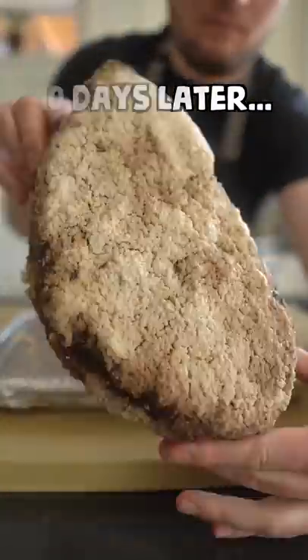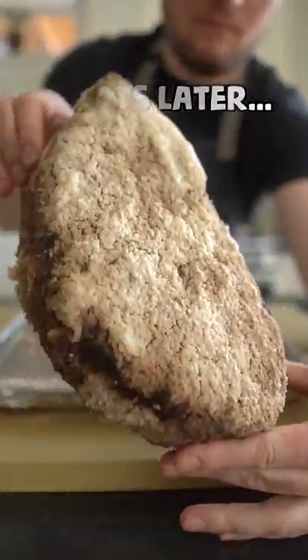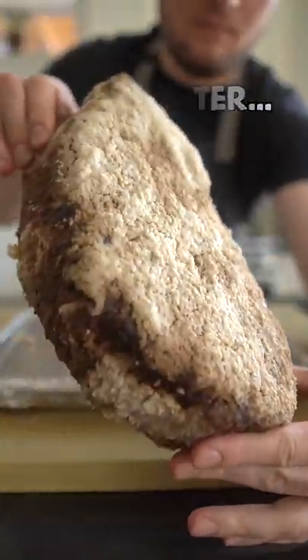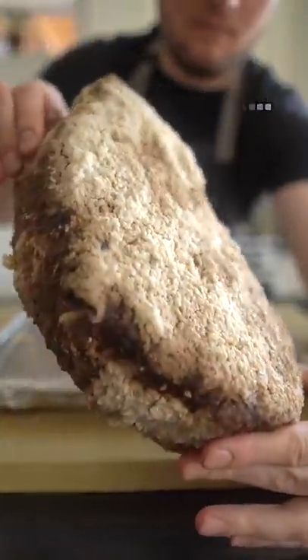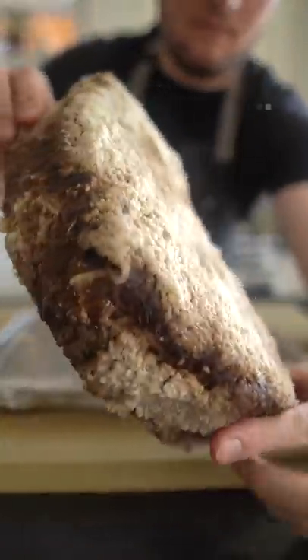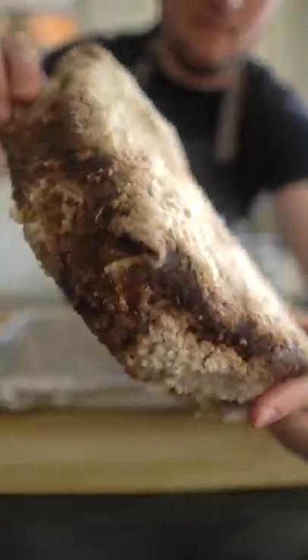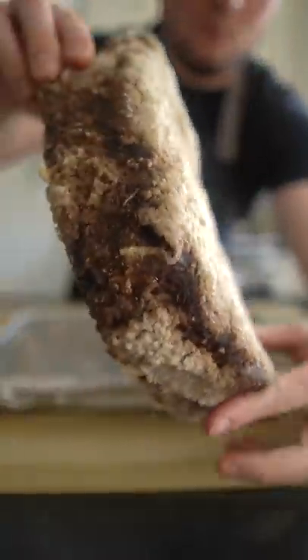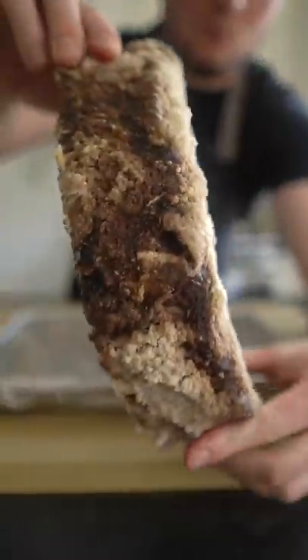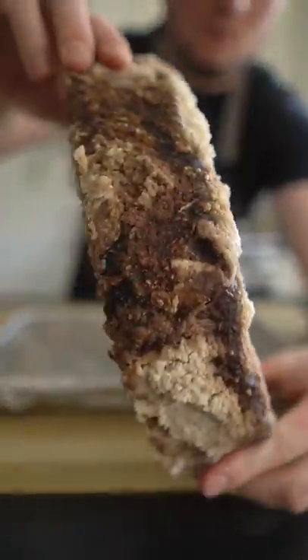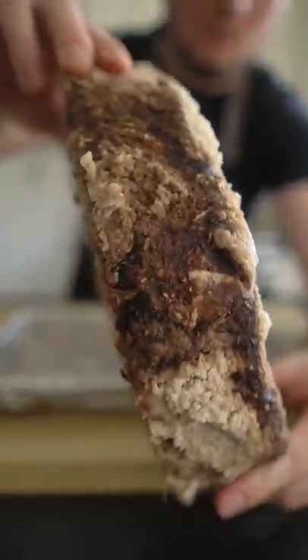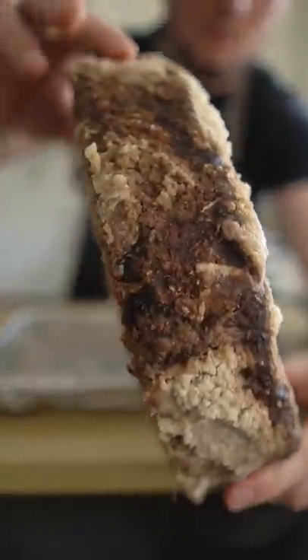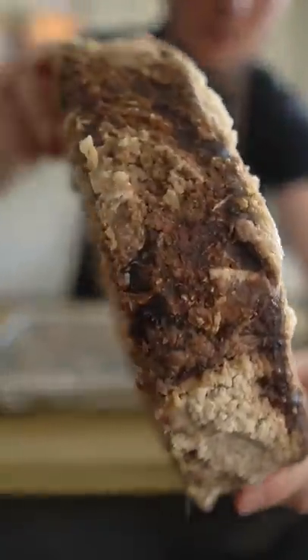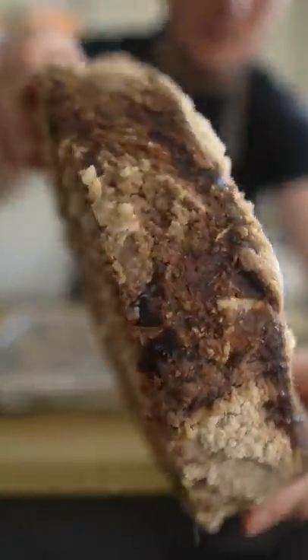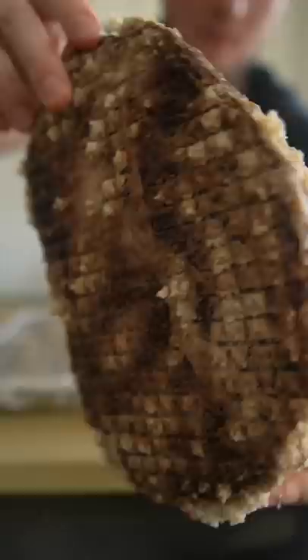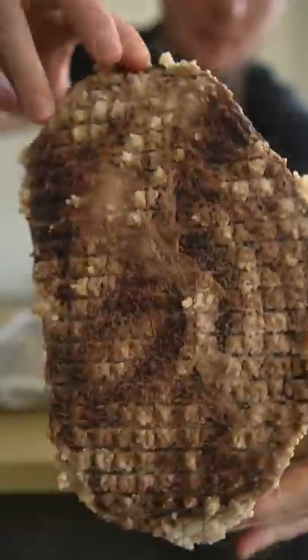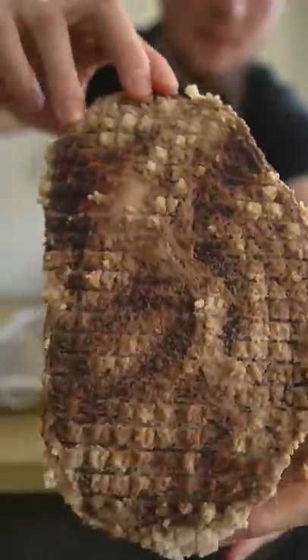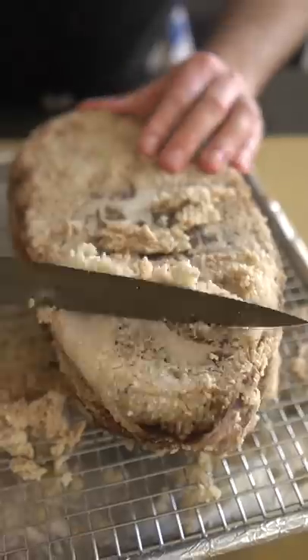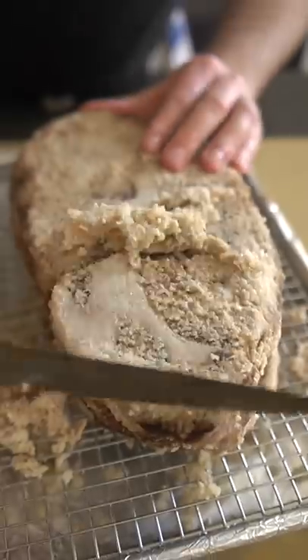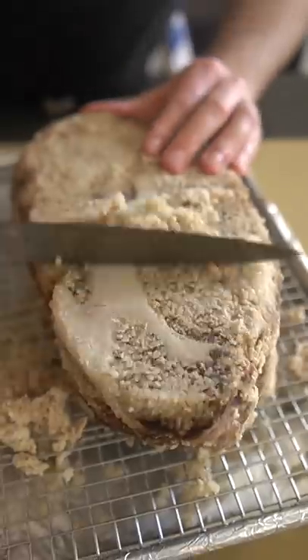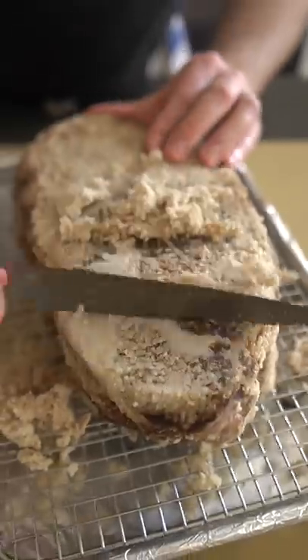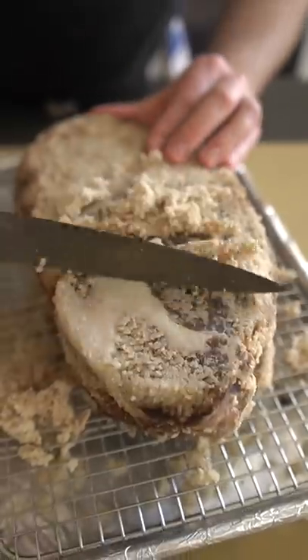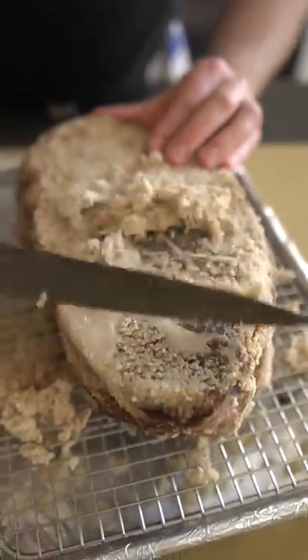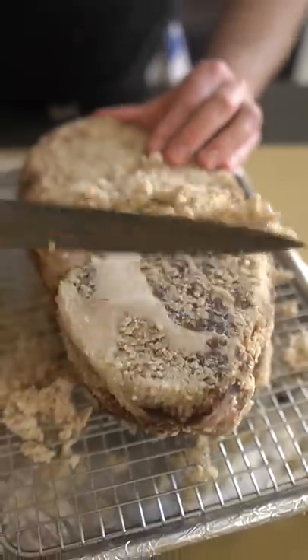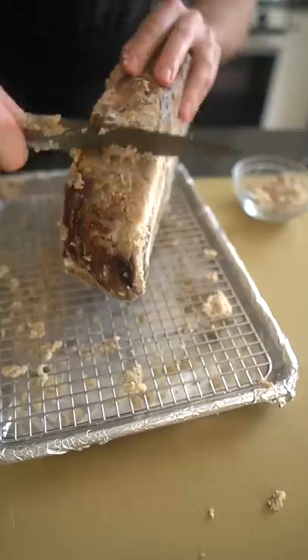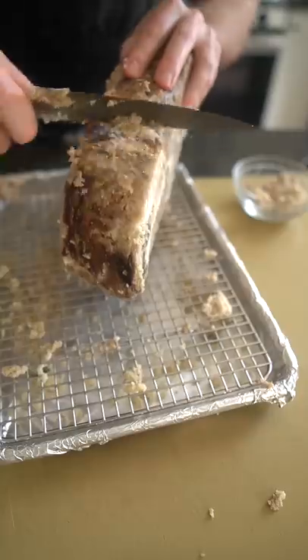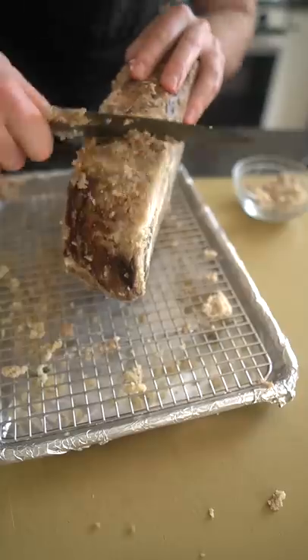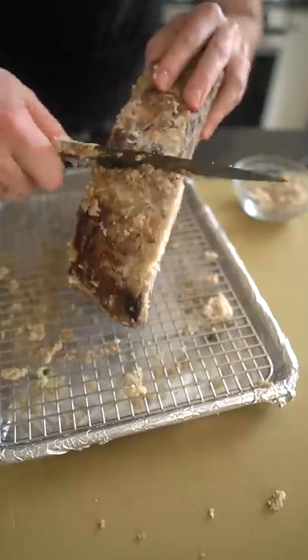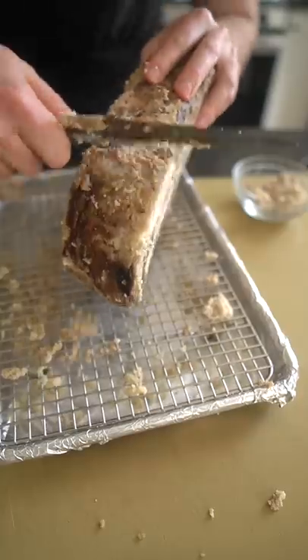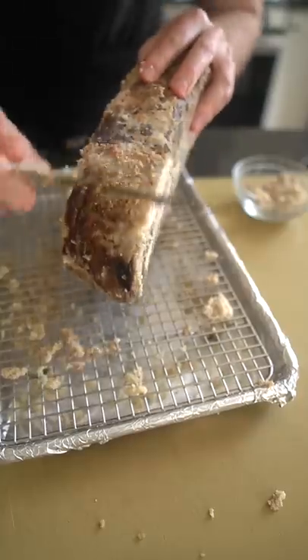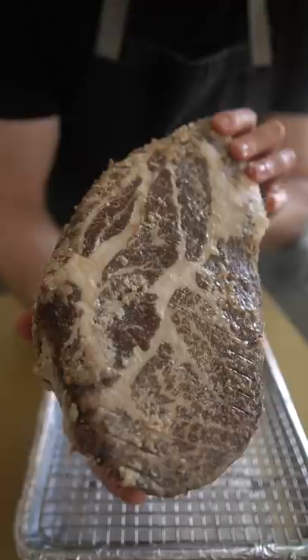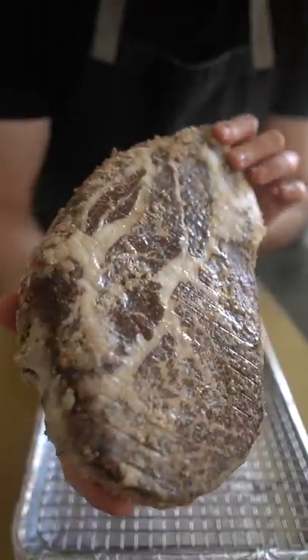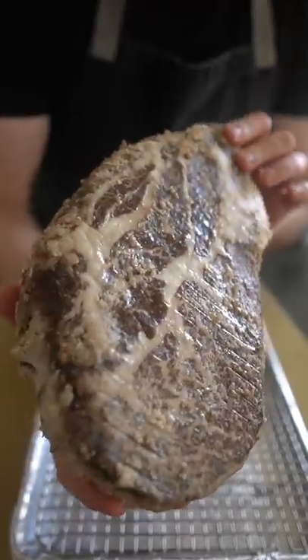After some time in the dry-age chamber, the koji is dried onto the beef and ready to be removed — it's done its job.